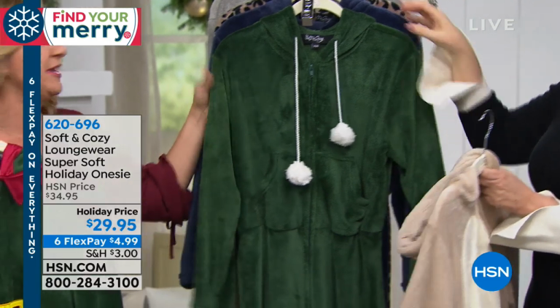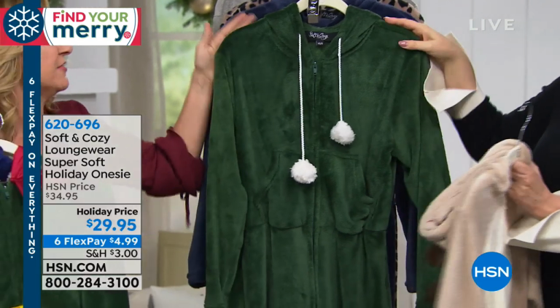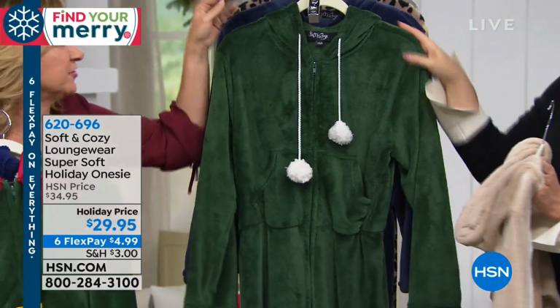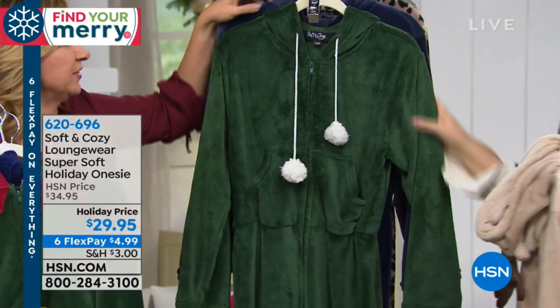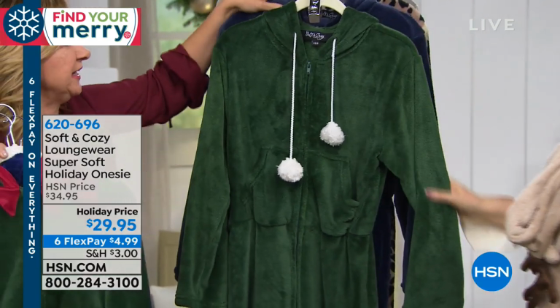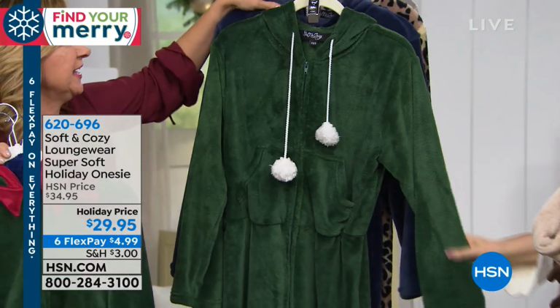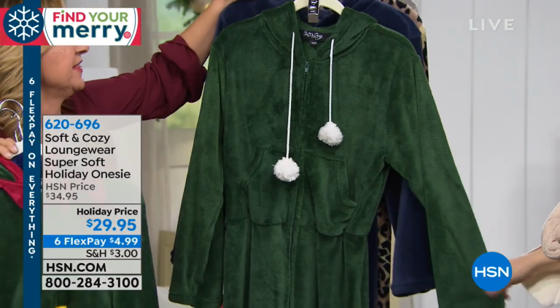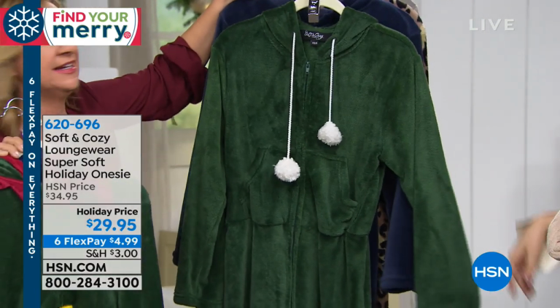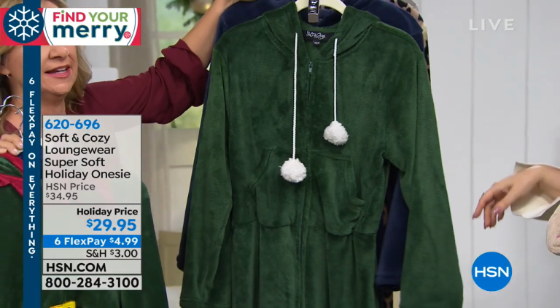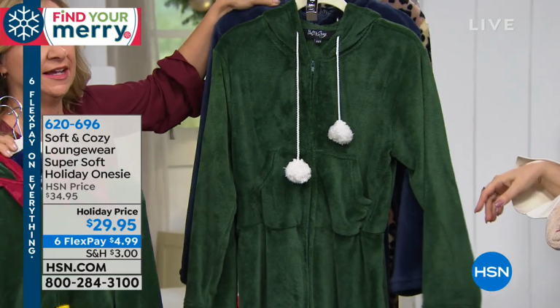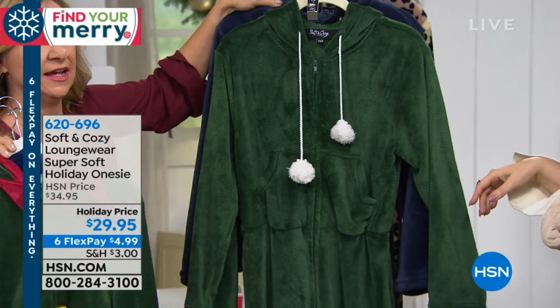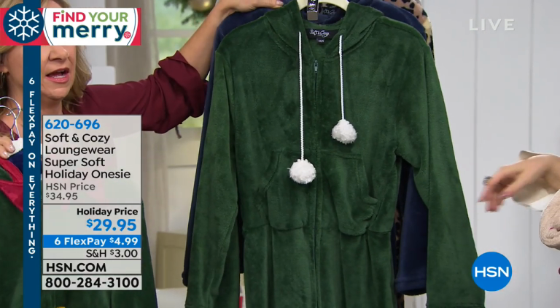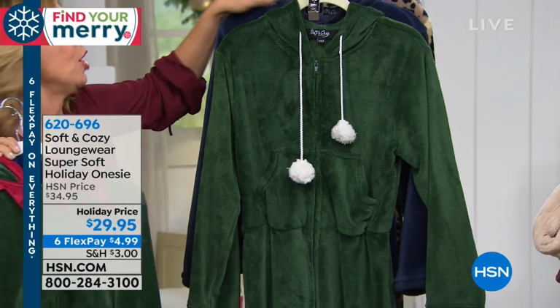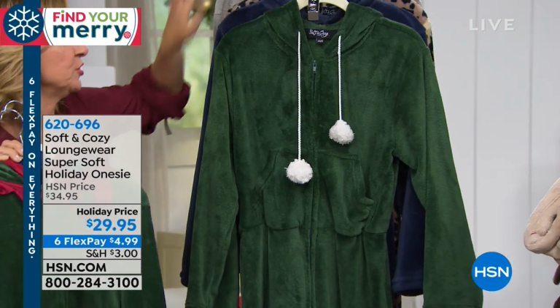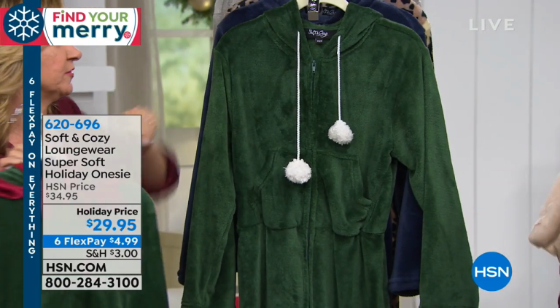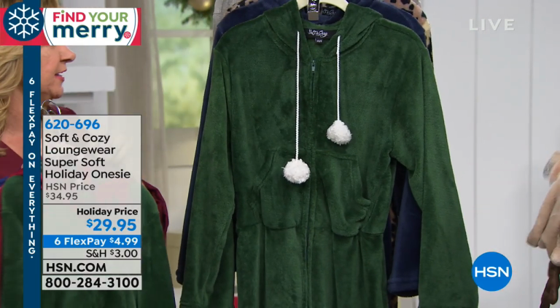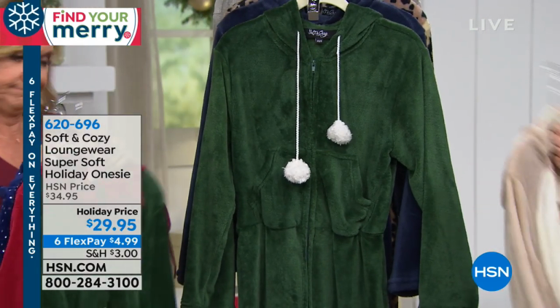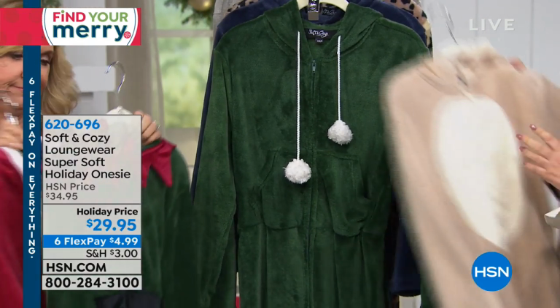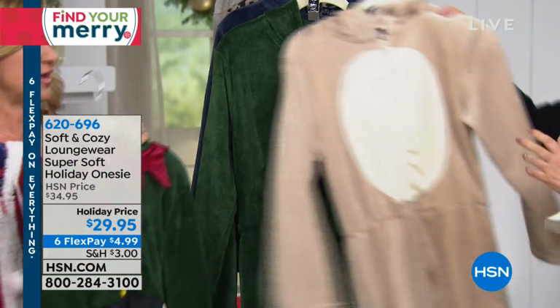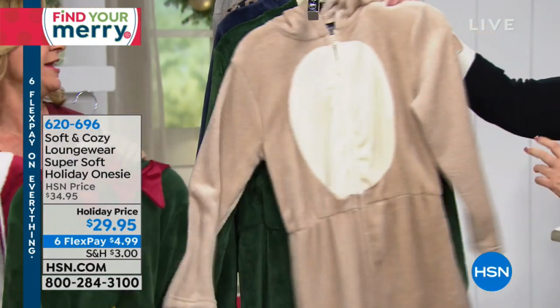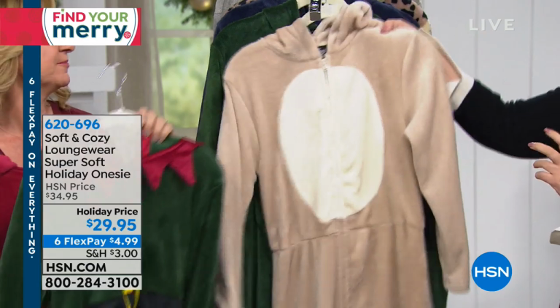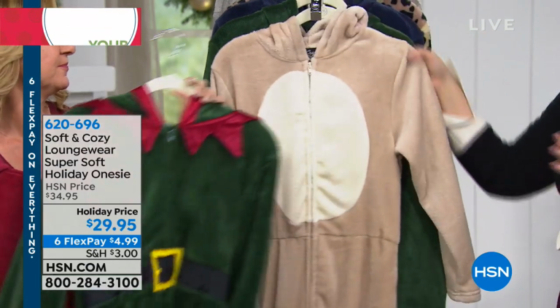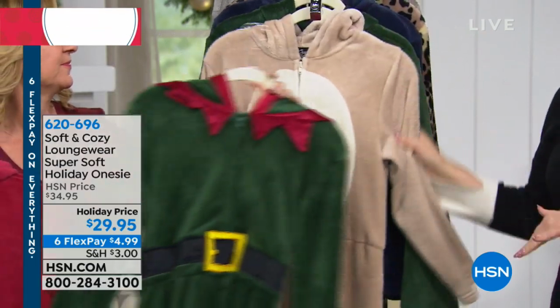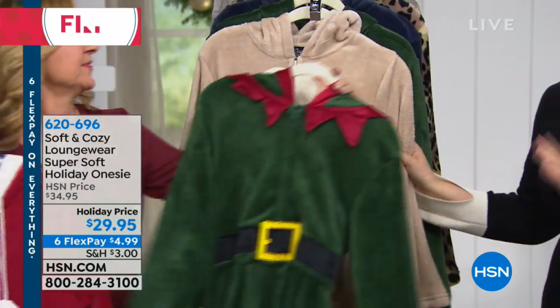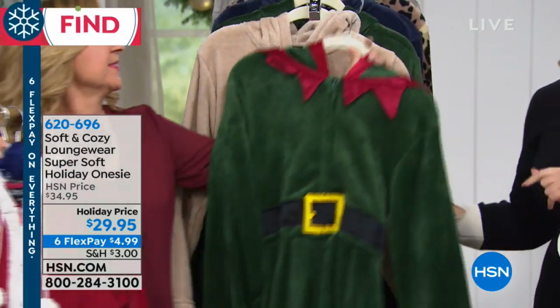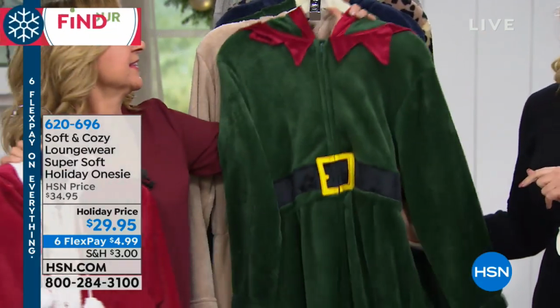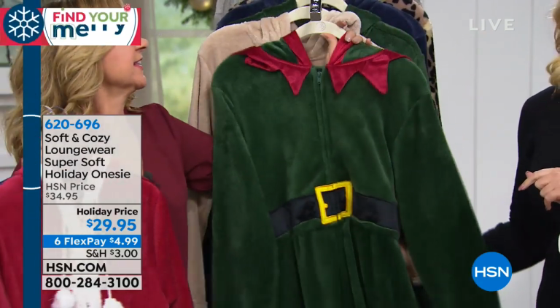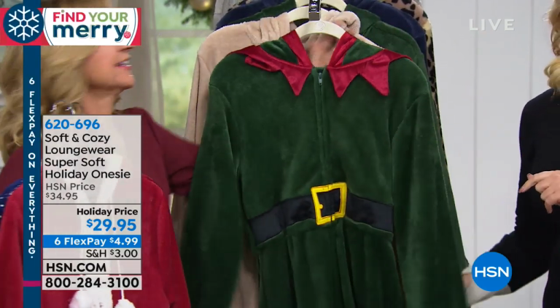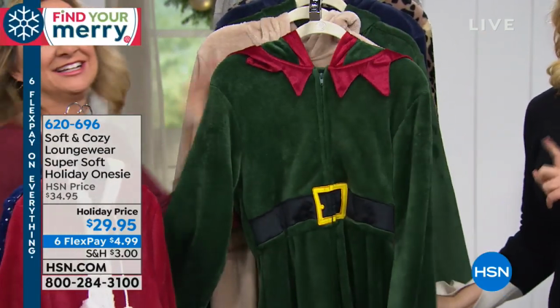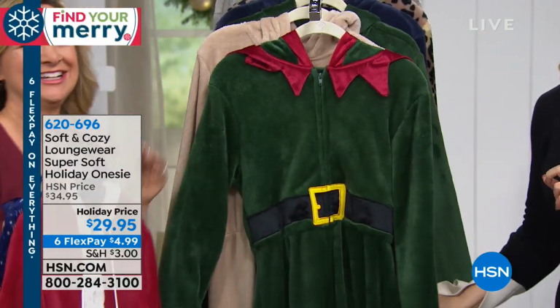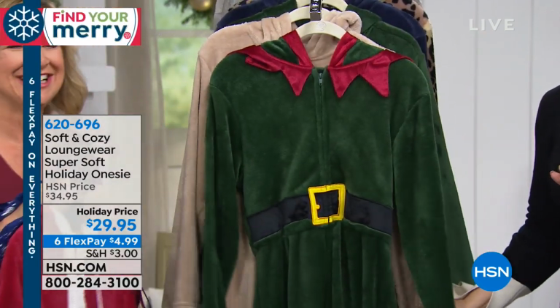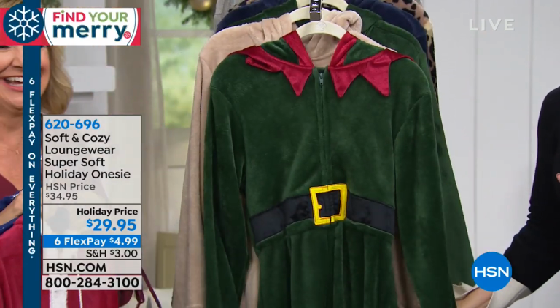We also have the hunter green and solids — we're going to get to those later.